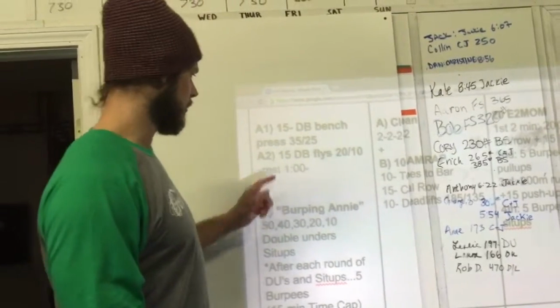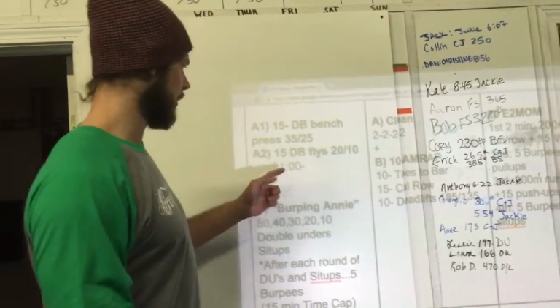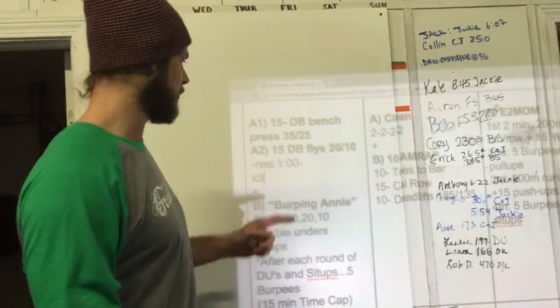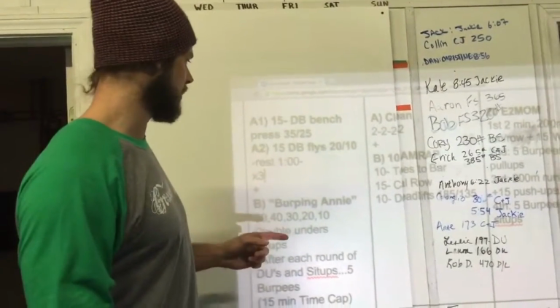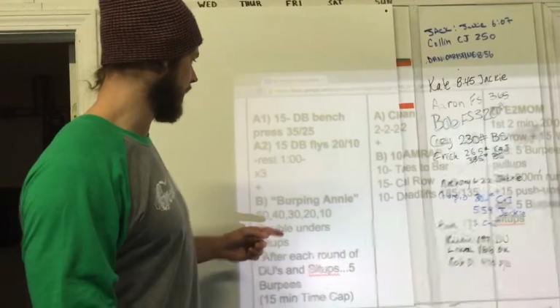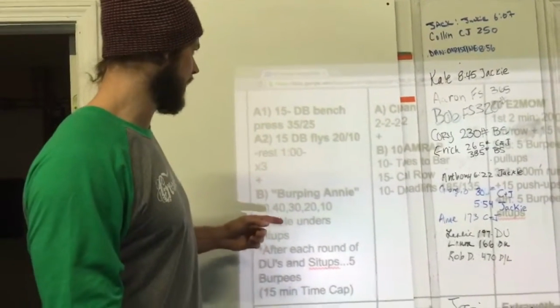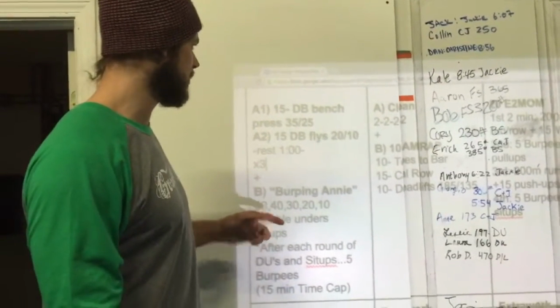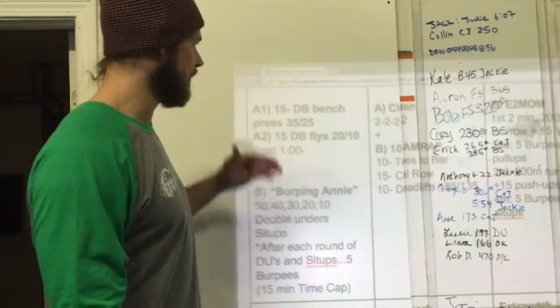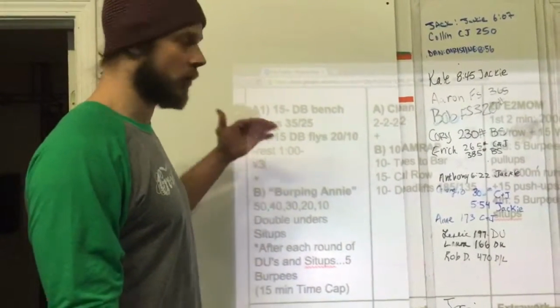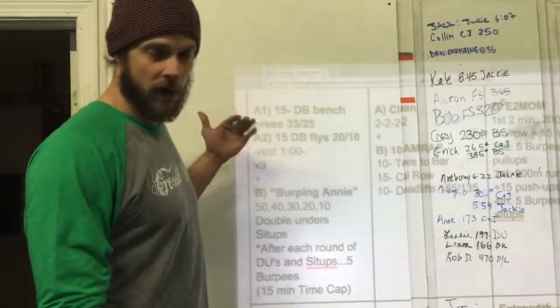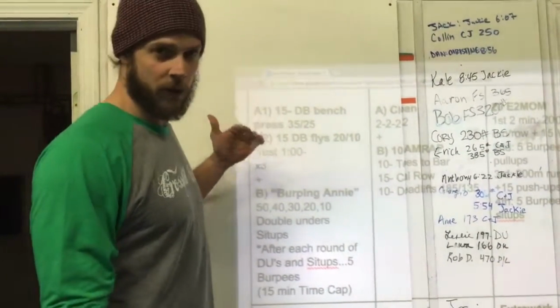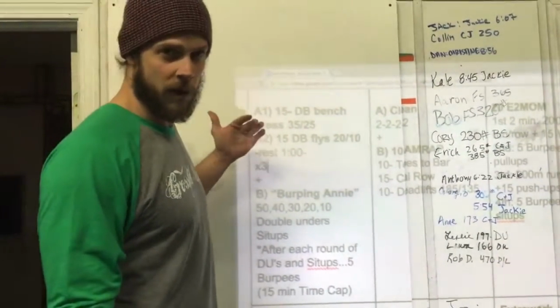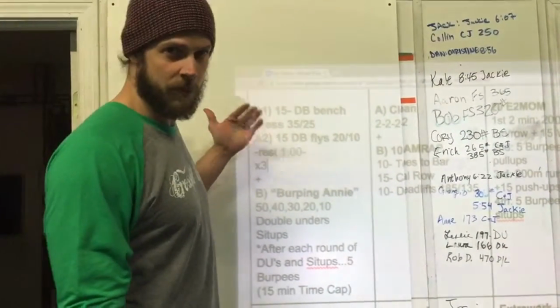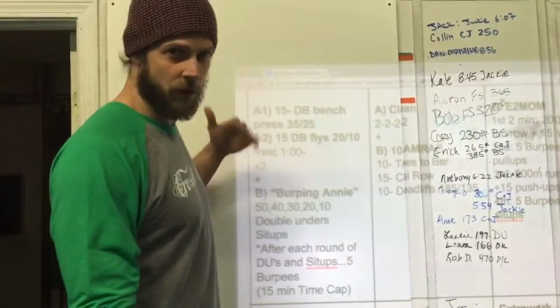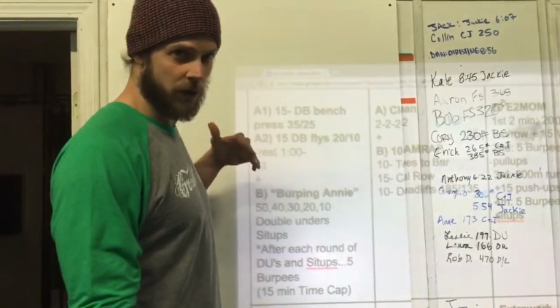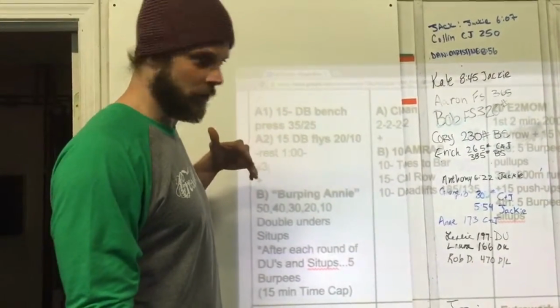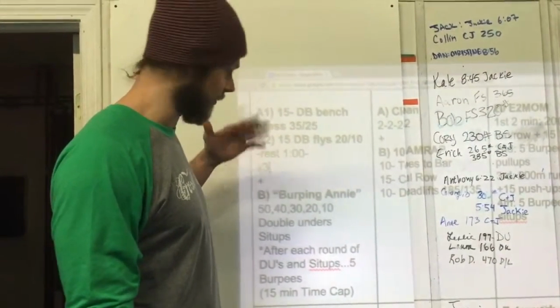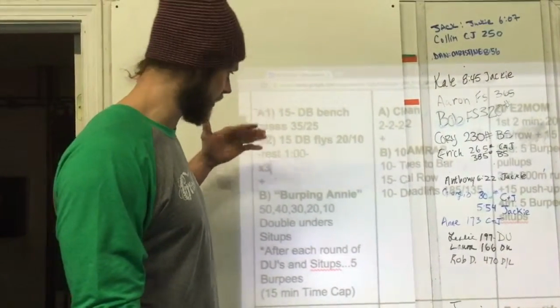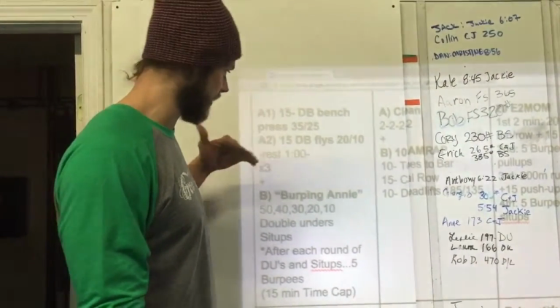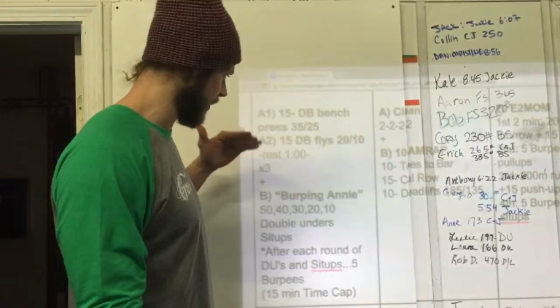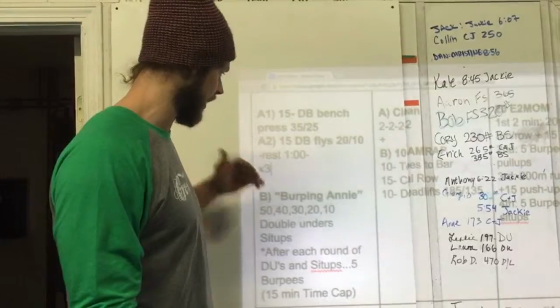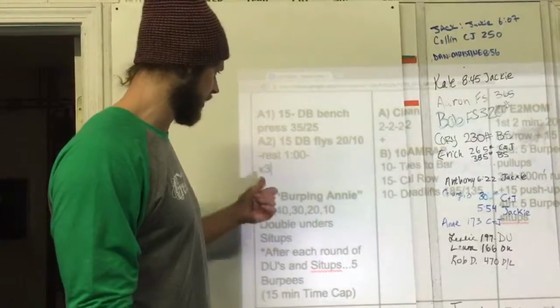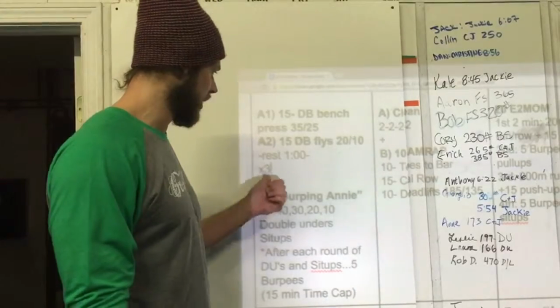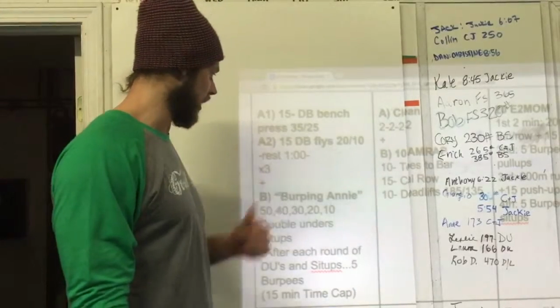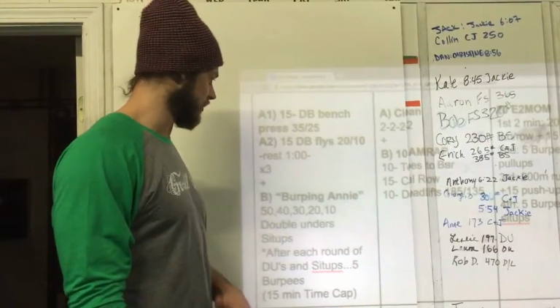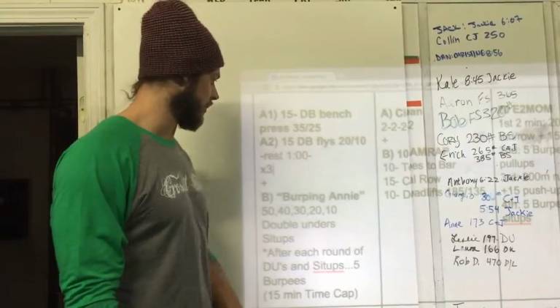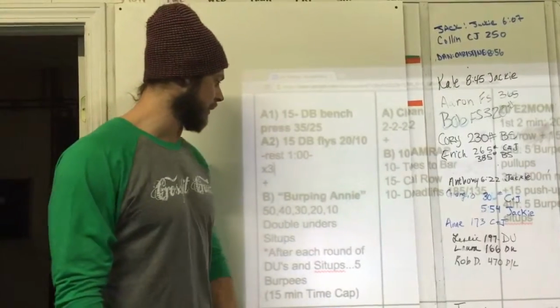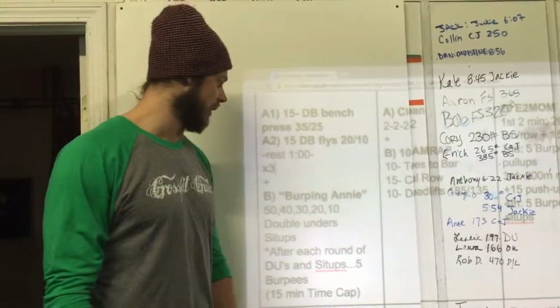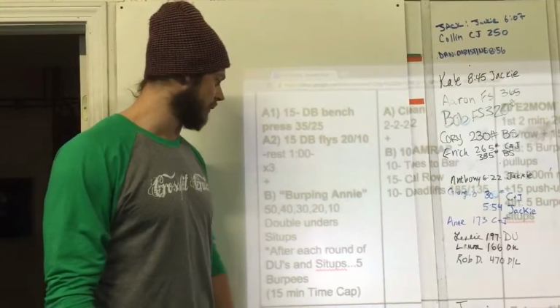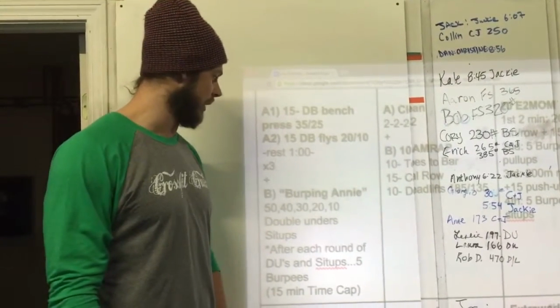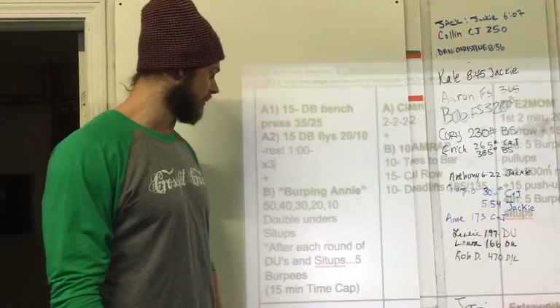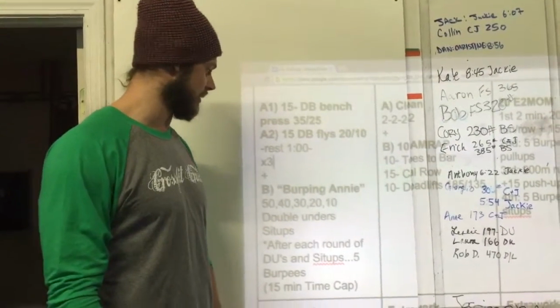We're going to rest approximately about a minute. If you can go up in weight, go up. If you want to stay the same weight, you can. We're going to do three rounds of that.